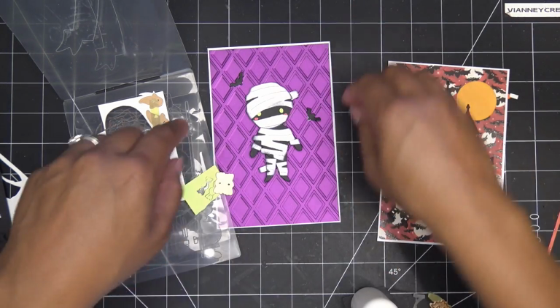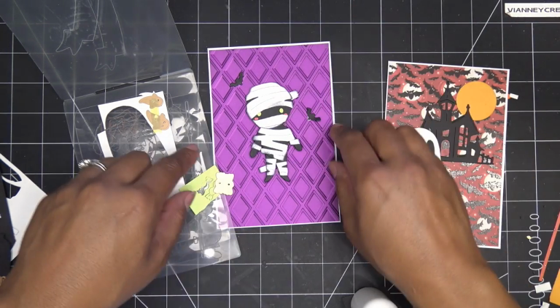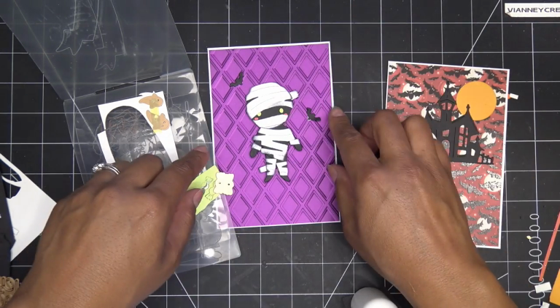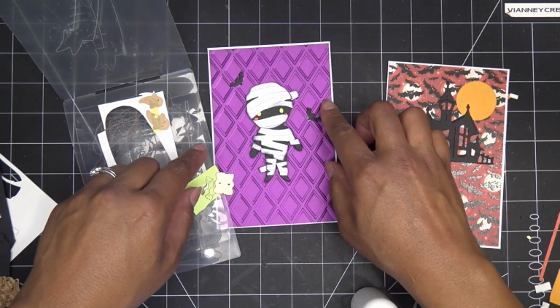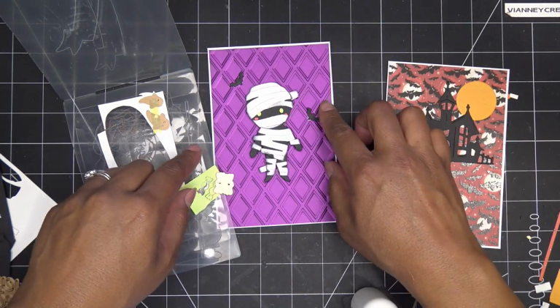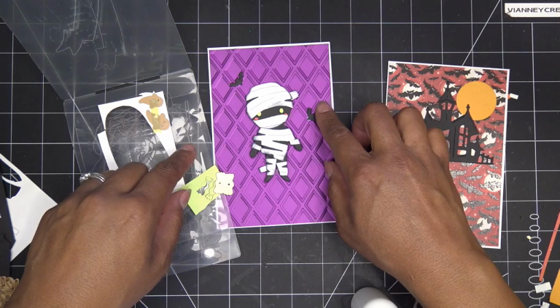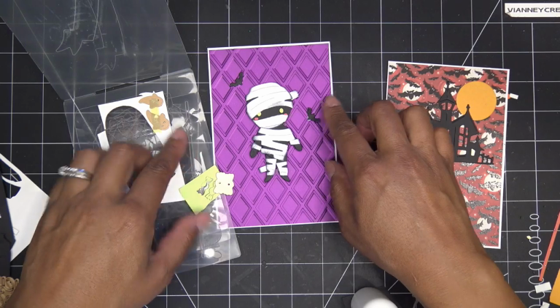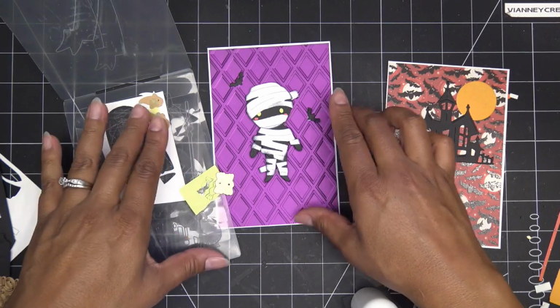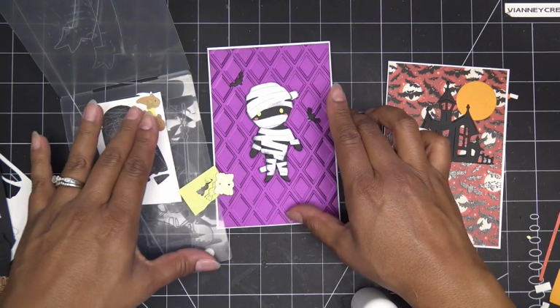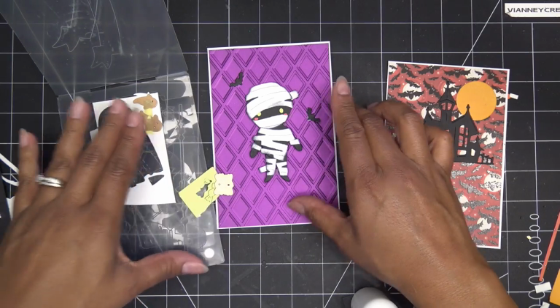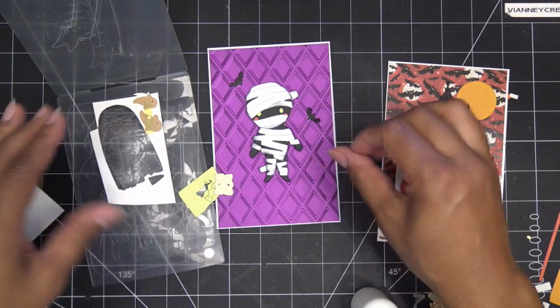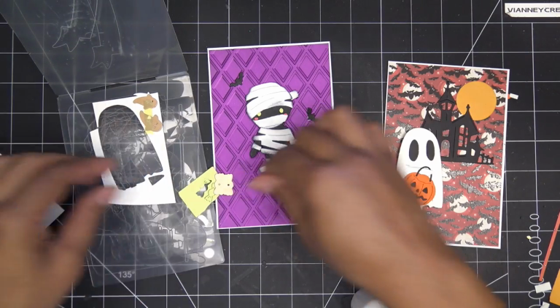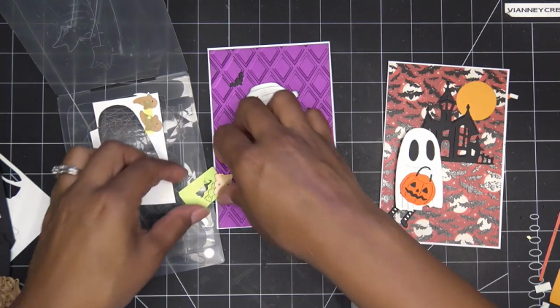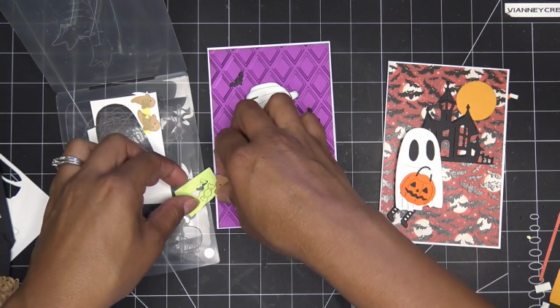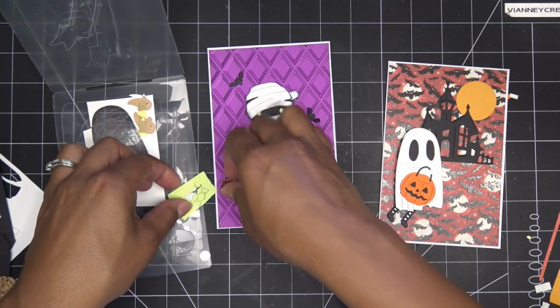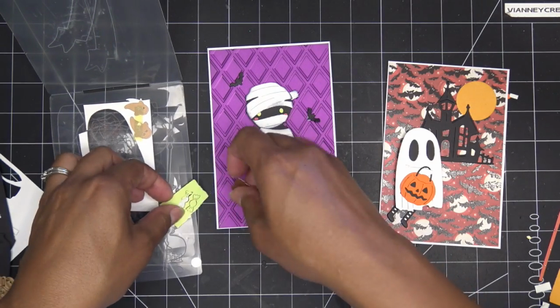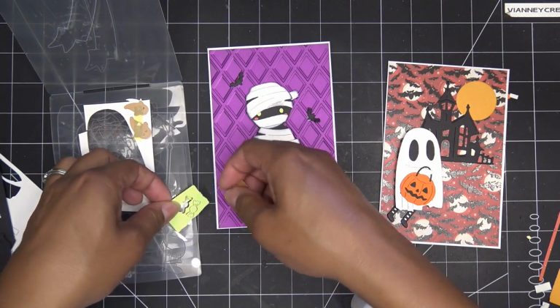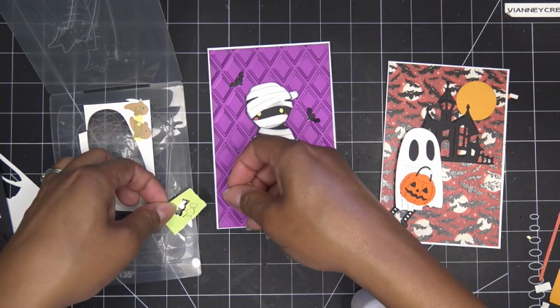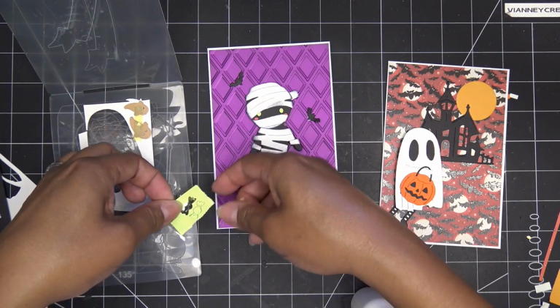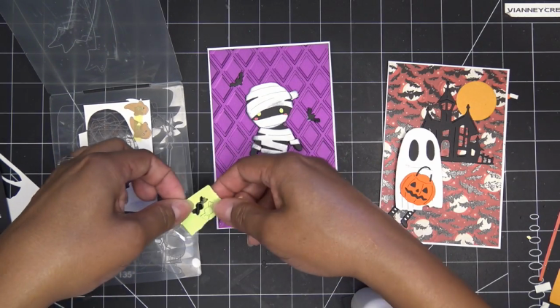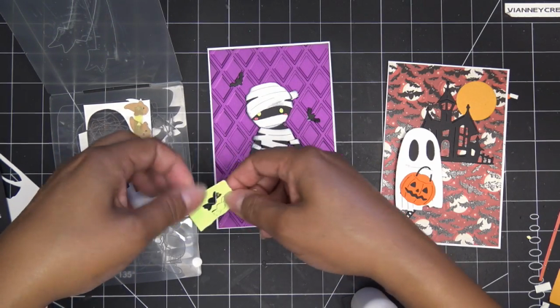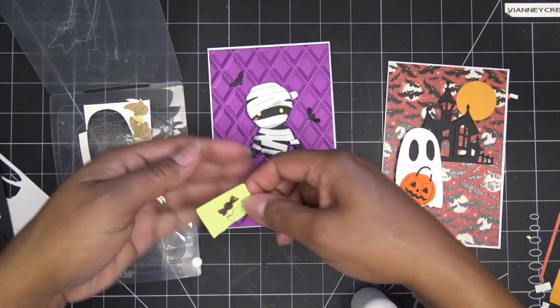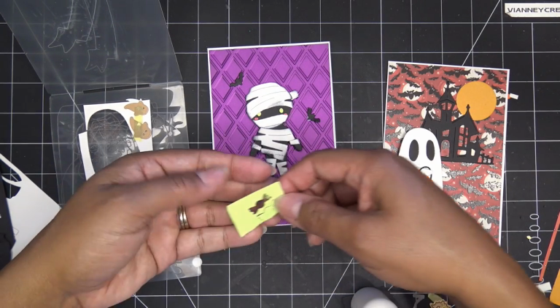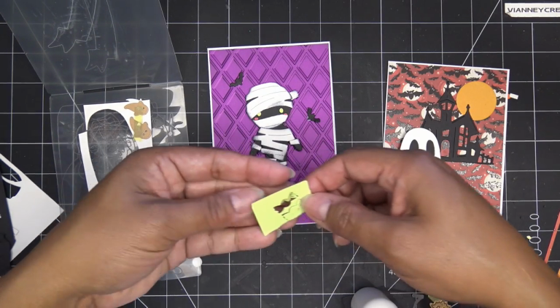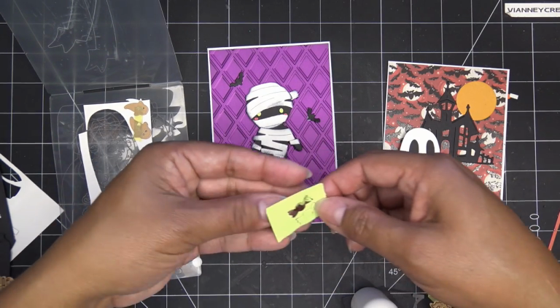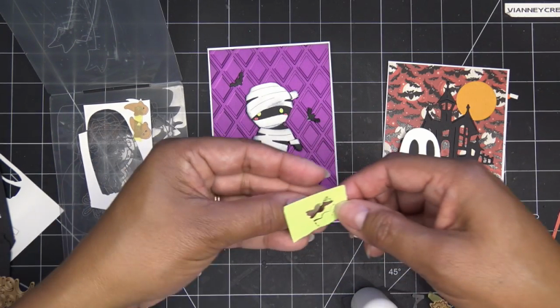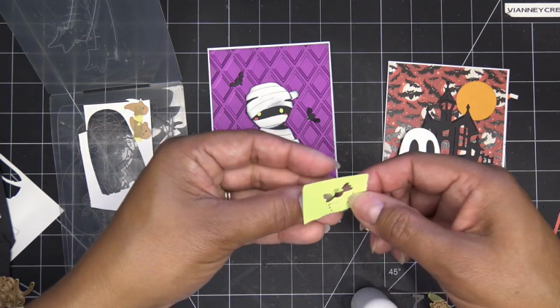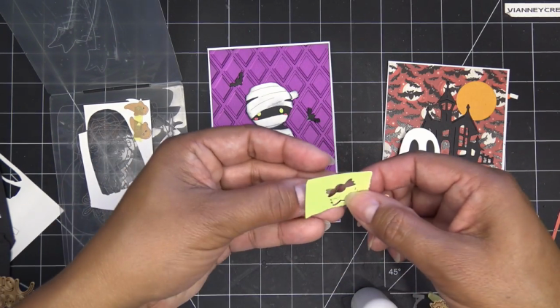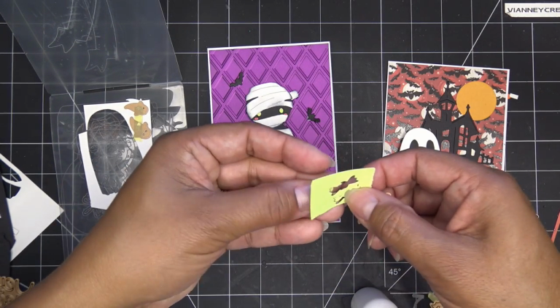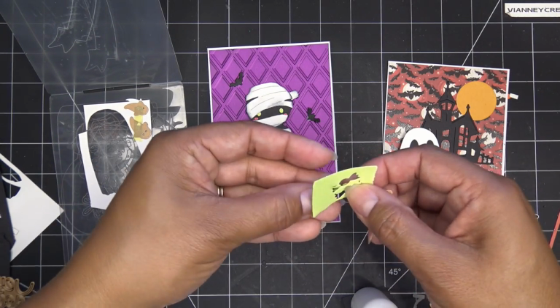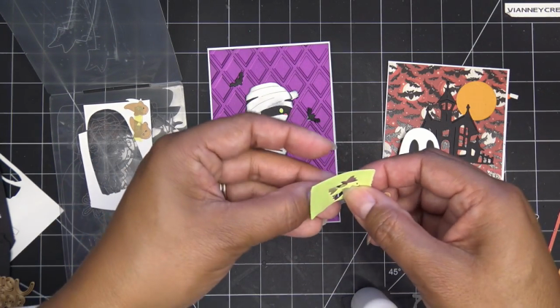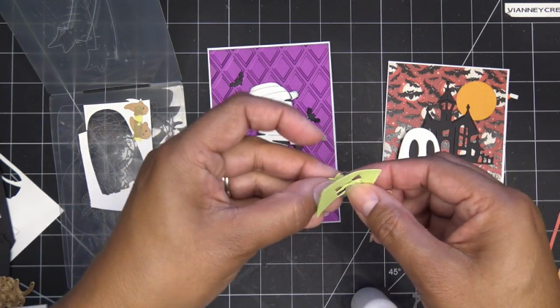He's so spooky! And then look at these little candies — they're so cute.